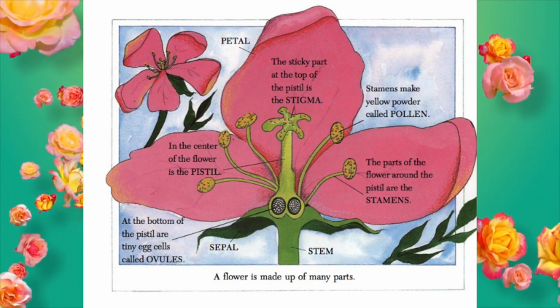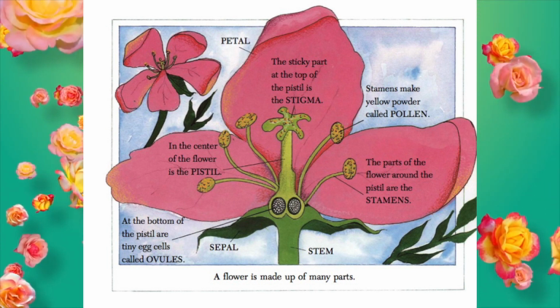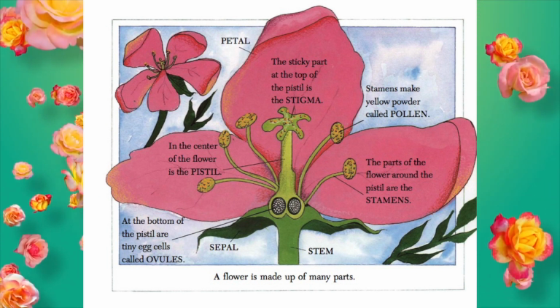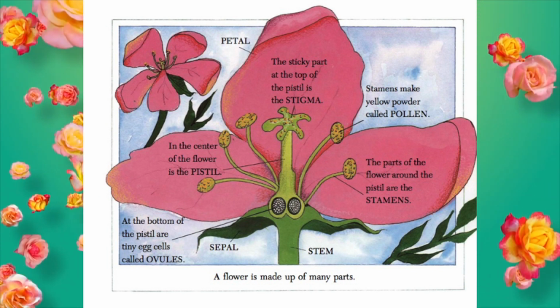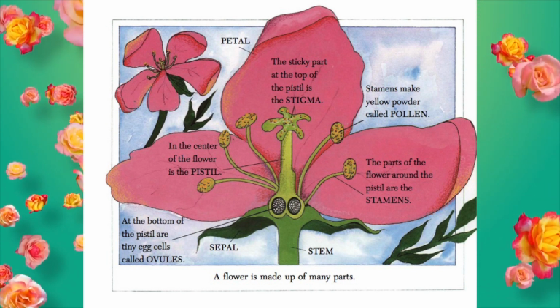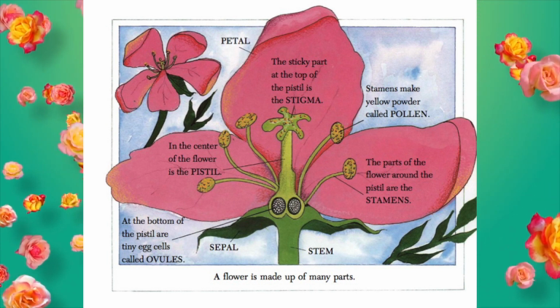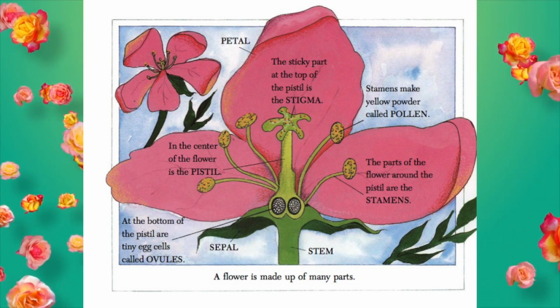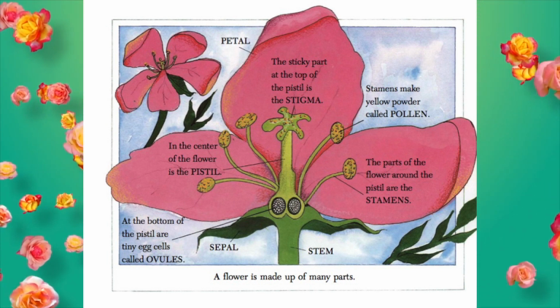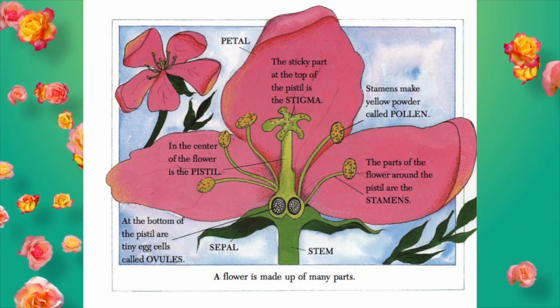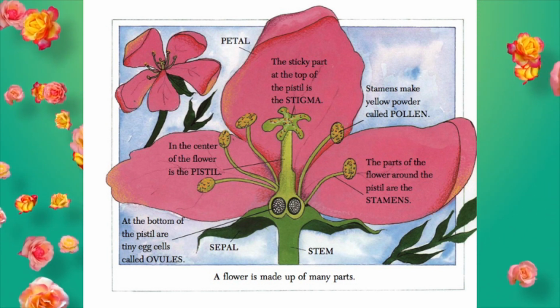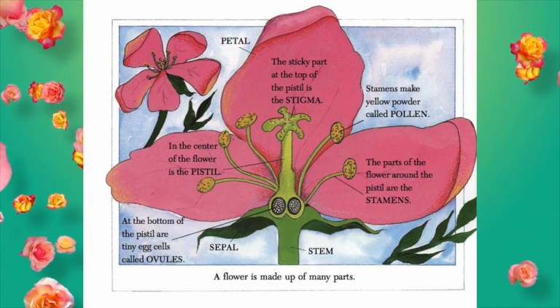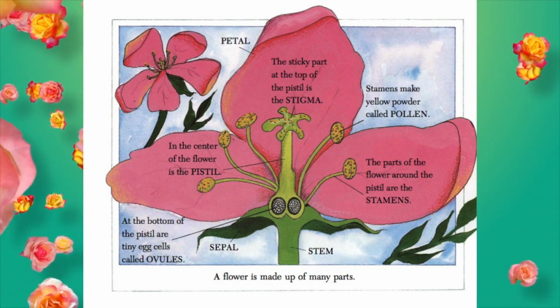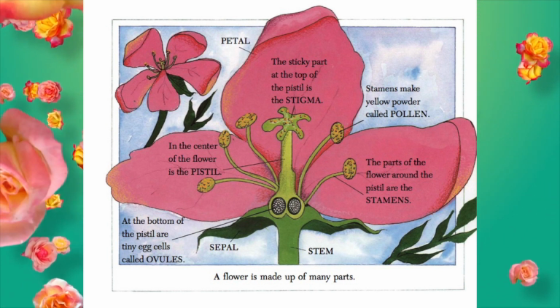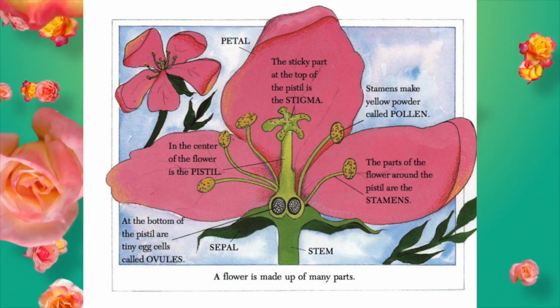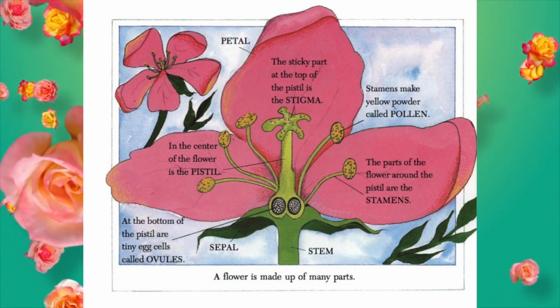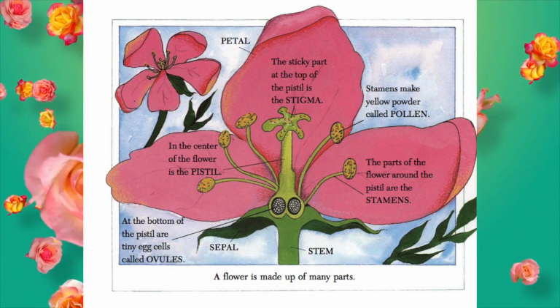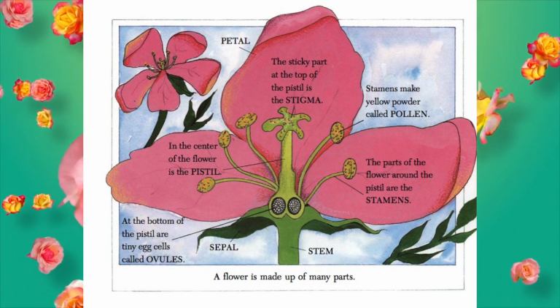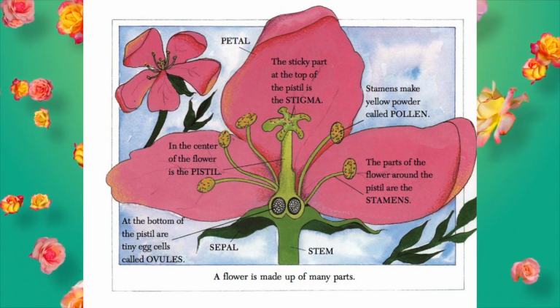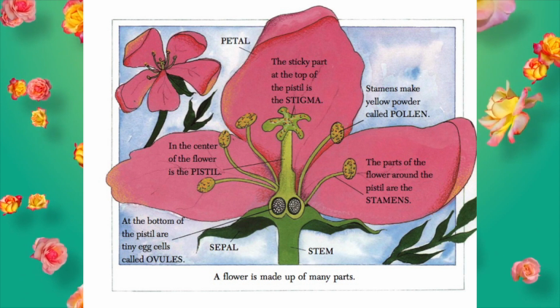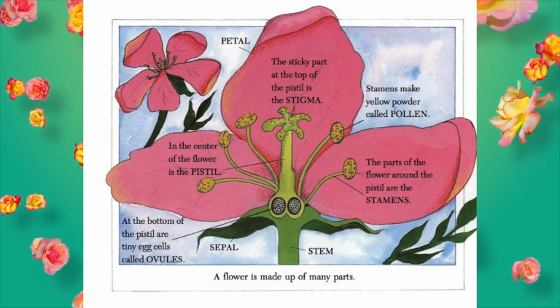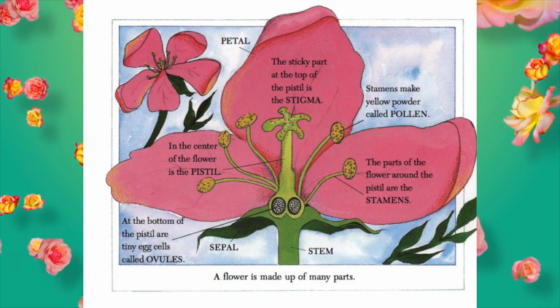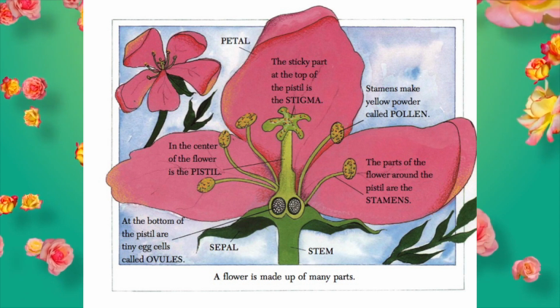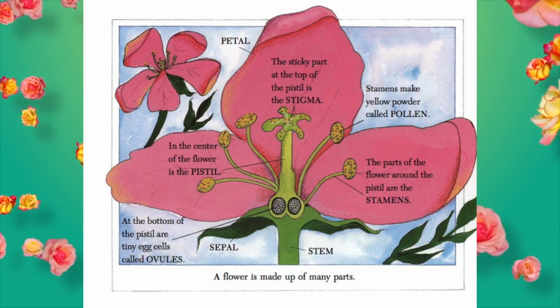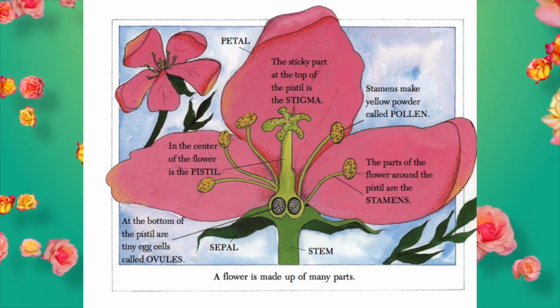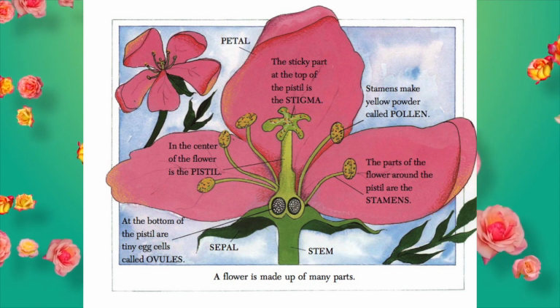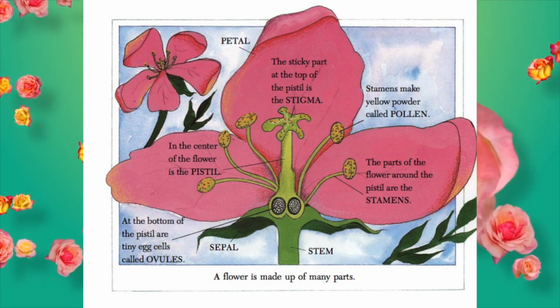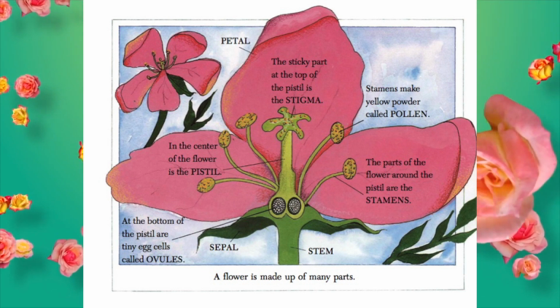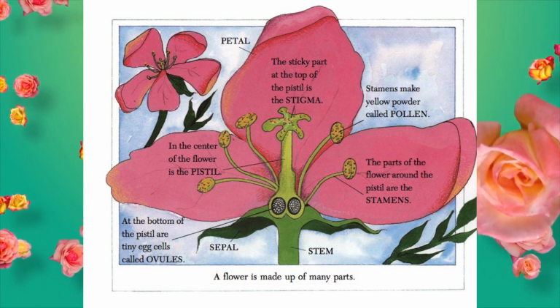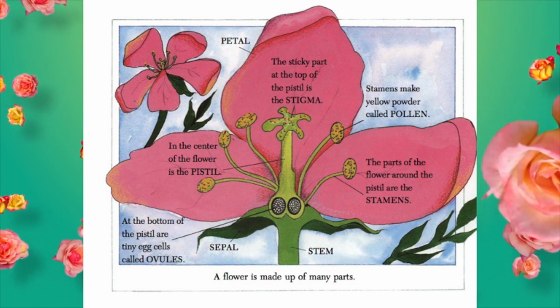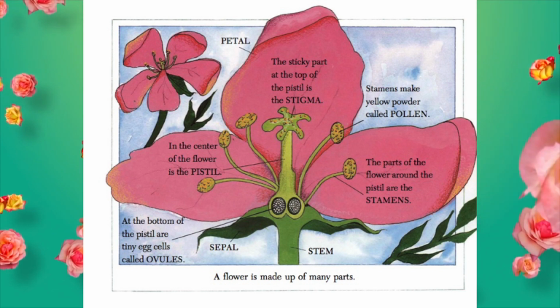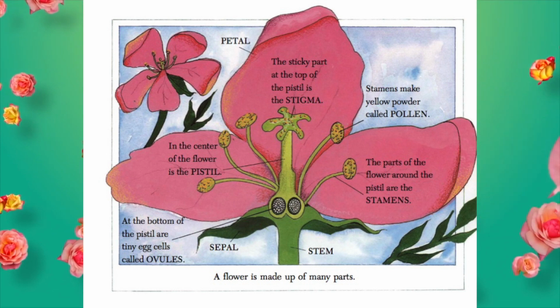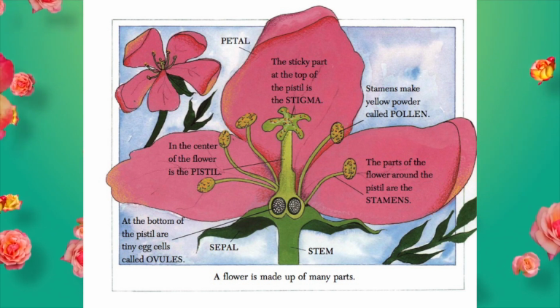There's also the sepal, the petals, and the stem.